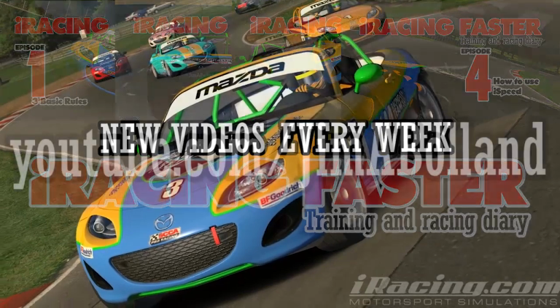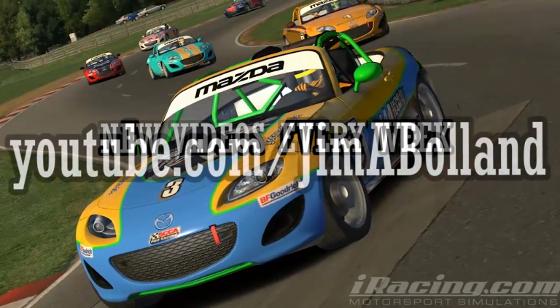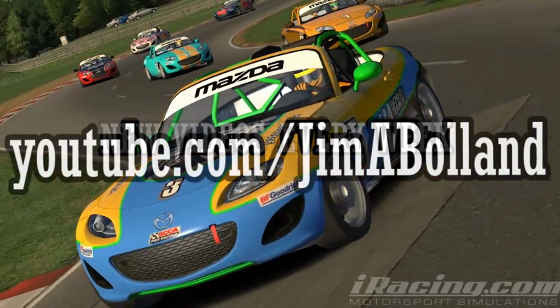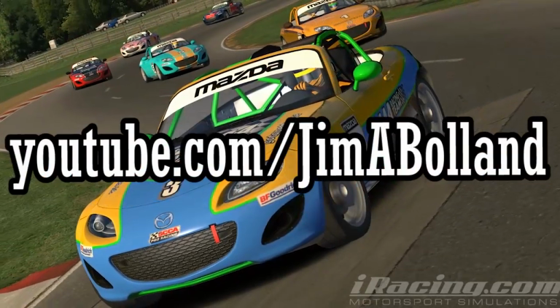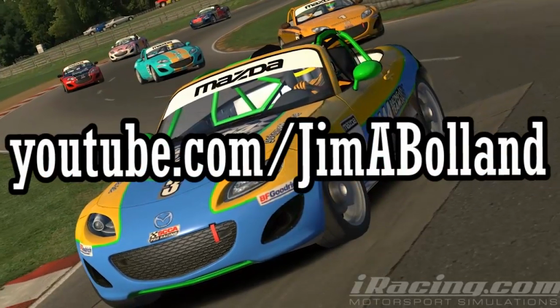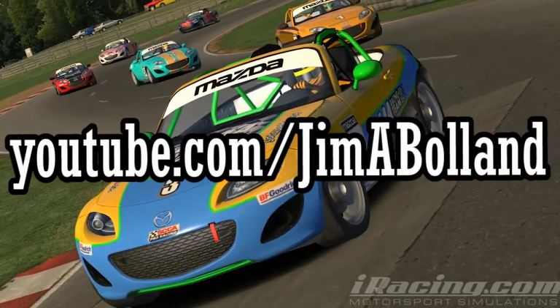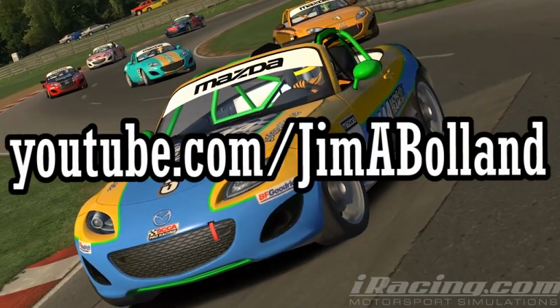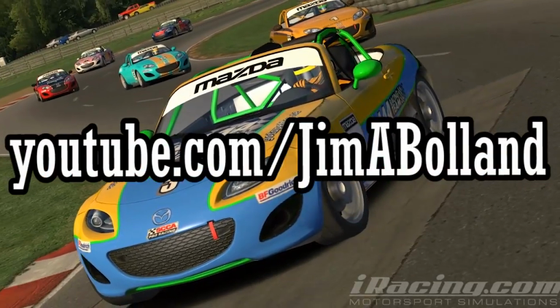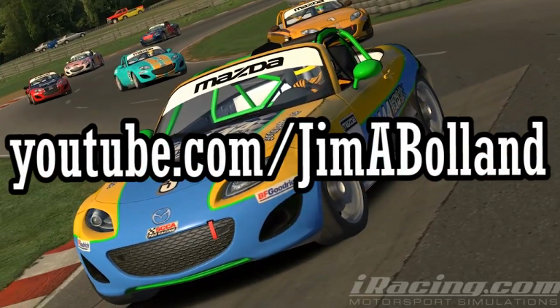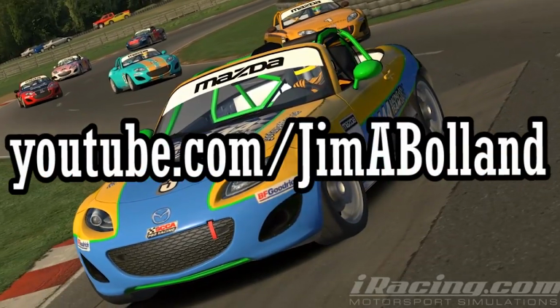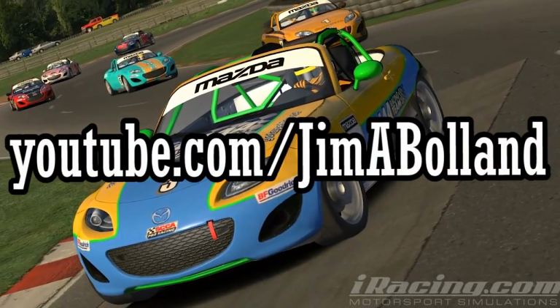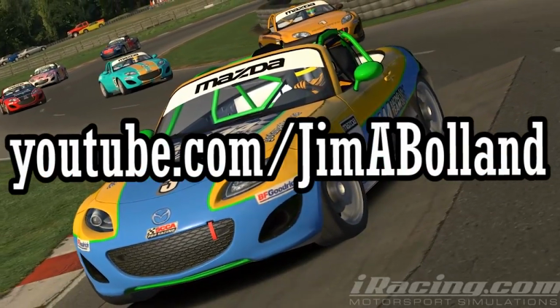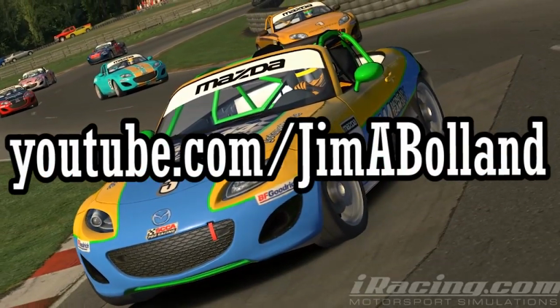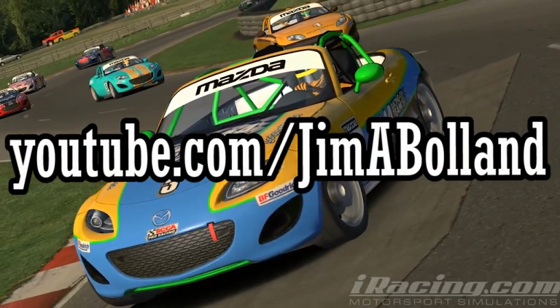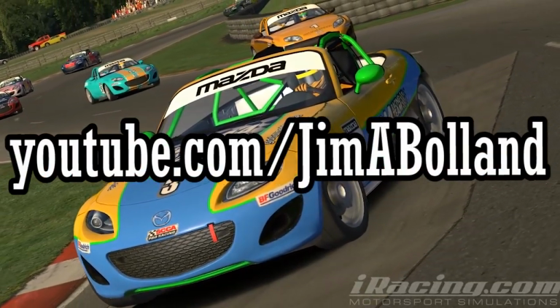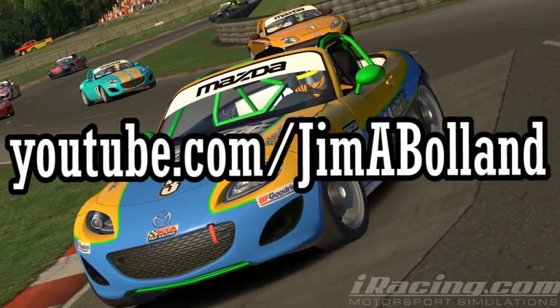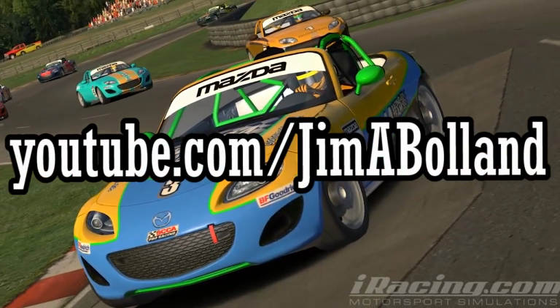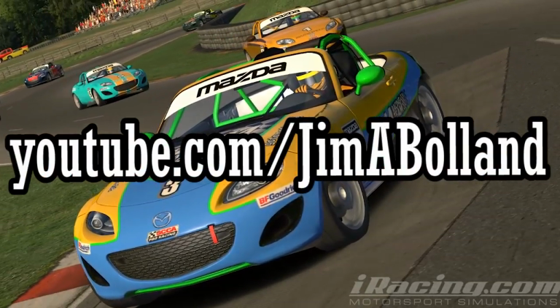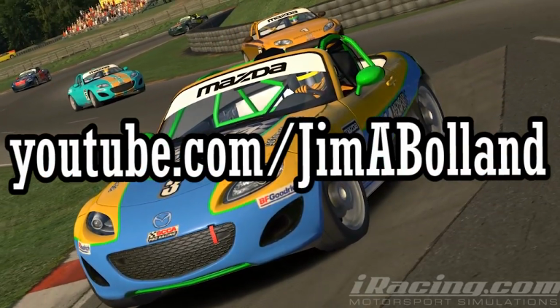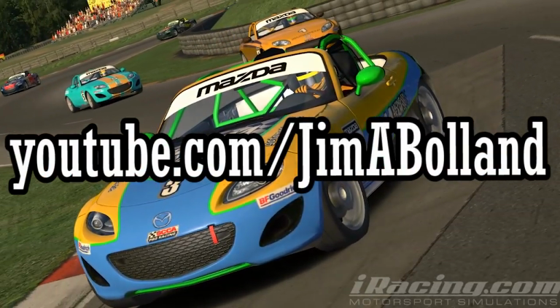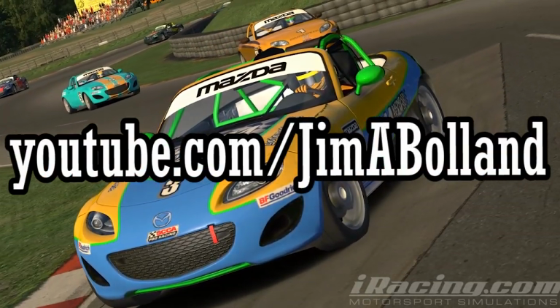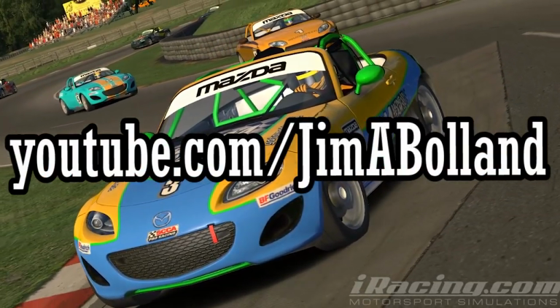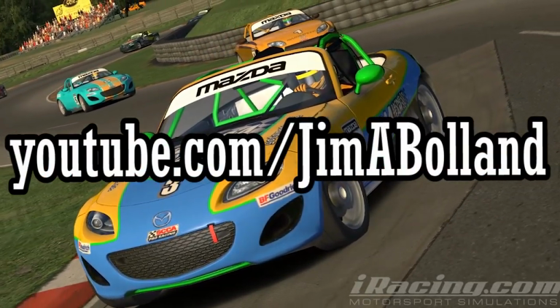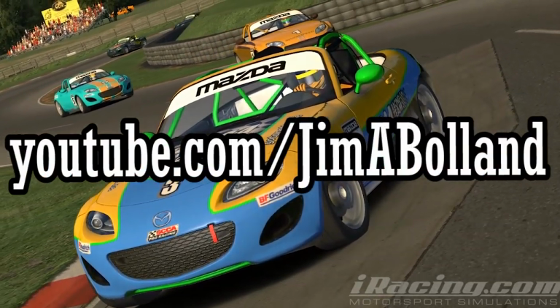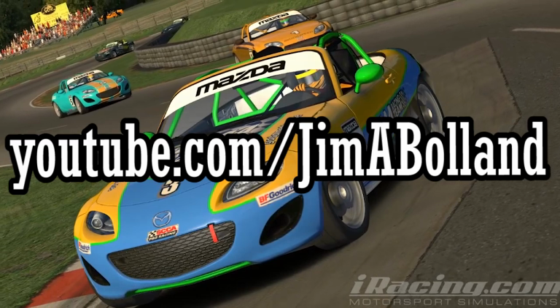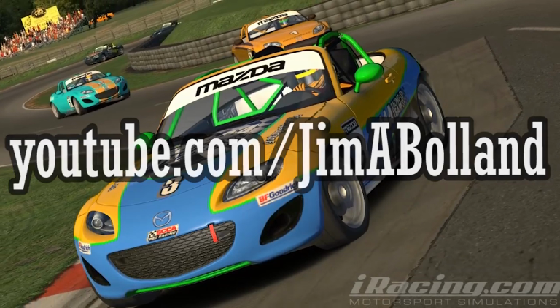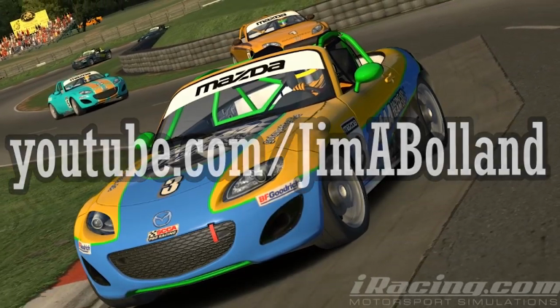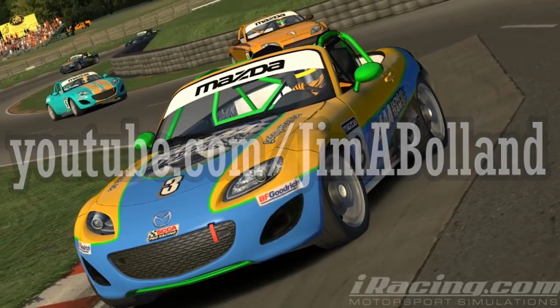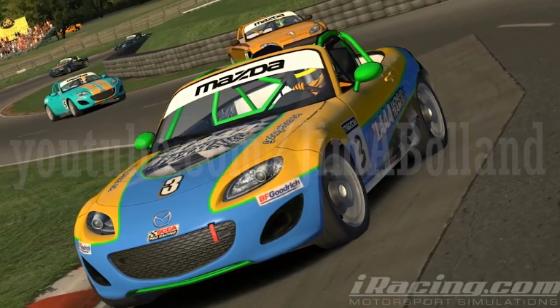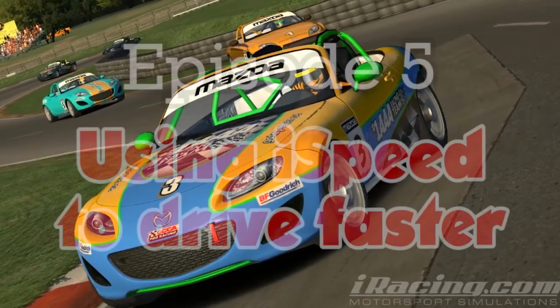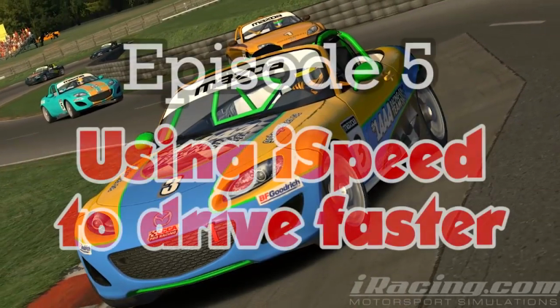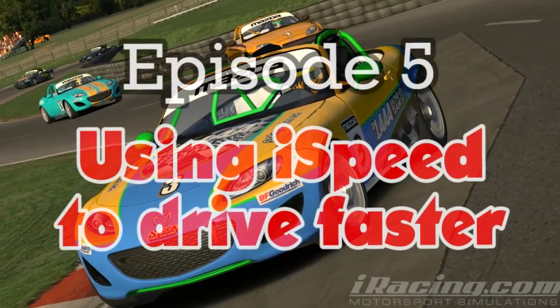If you're interested in following this series, you'll find all of the videos on my YouTube channel. See you on the track.